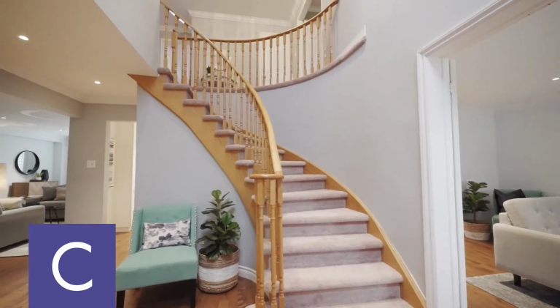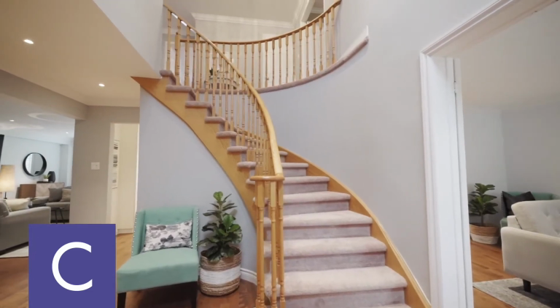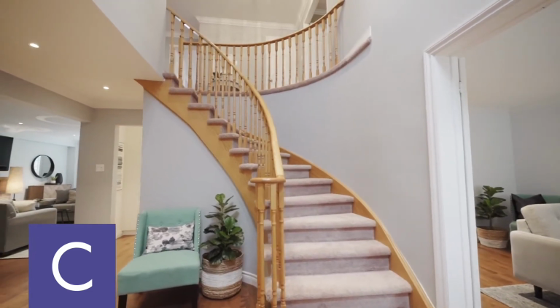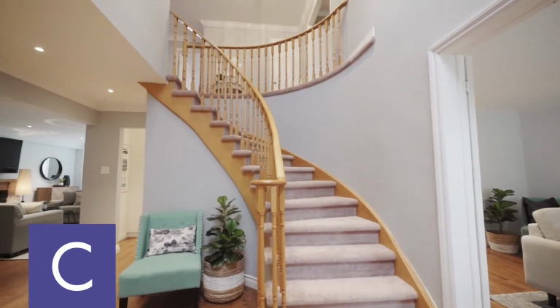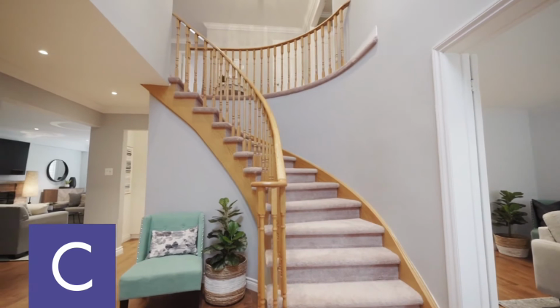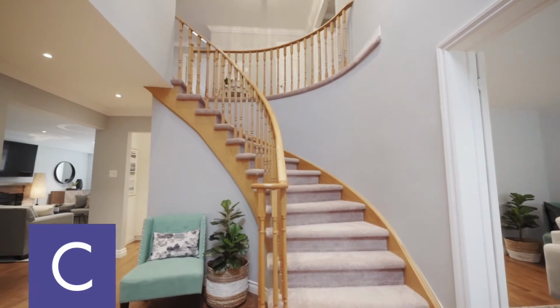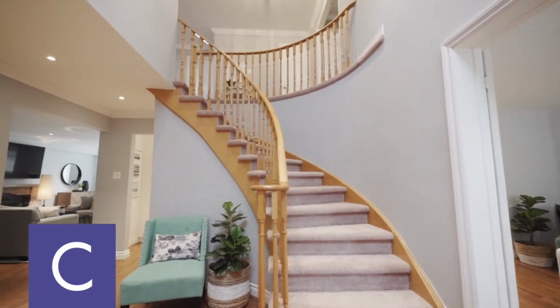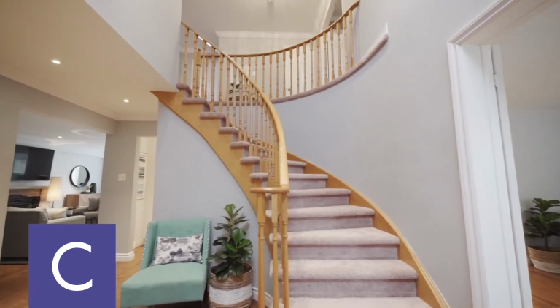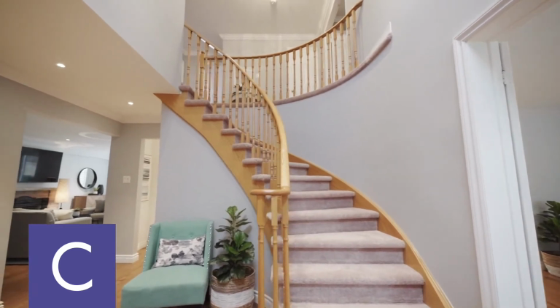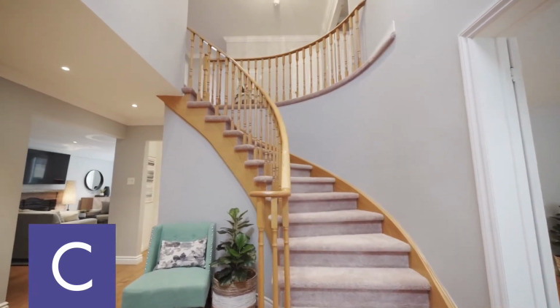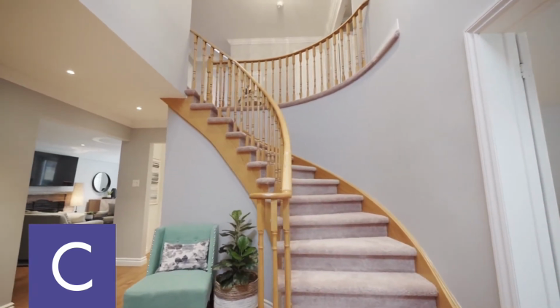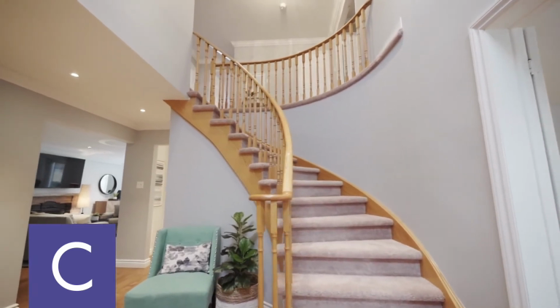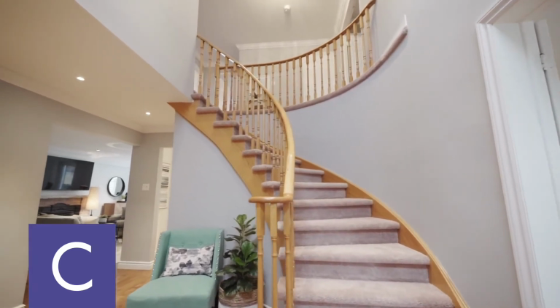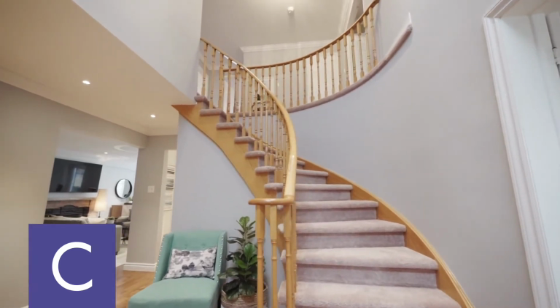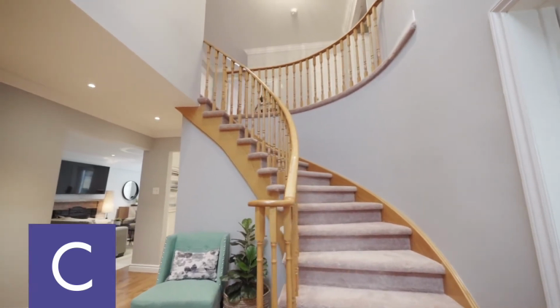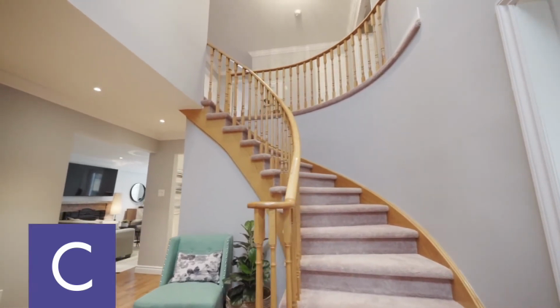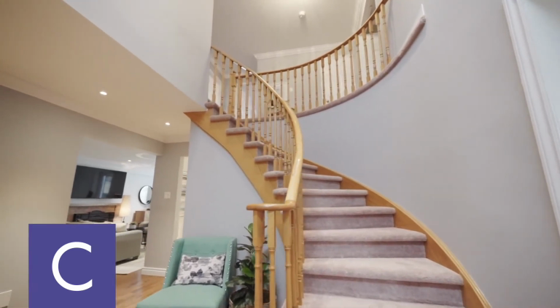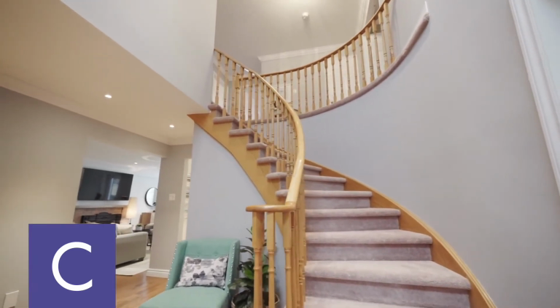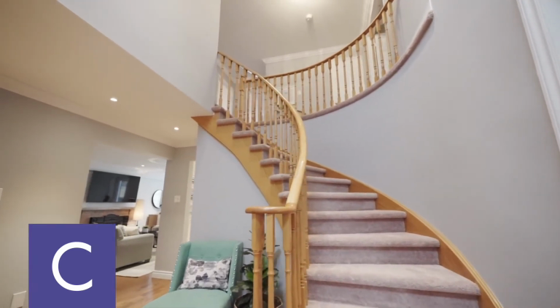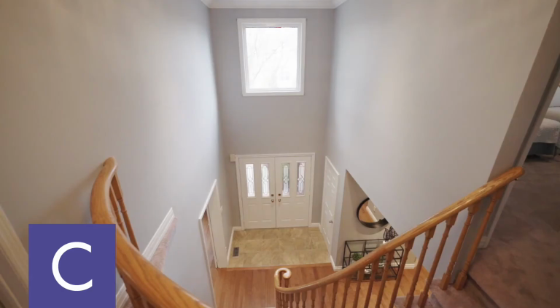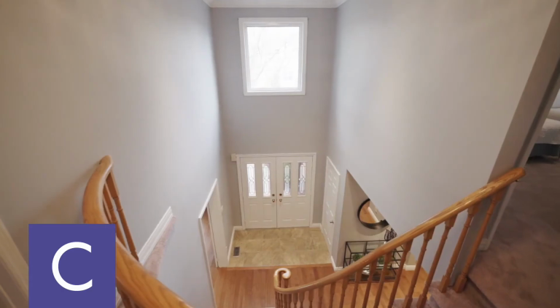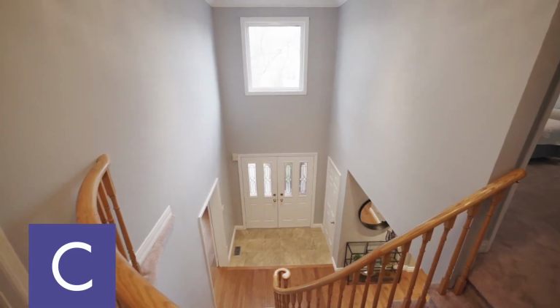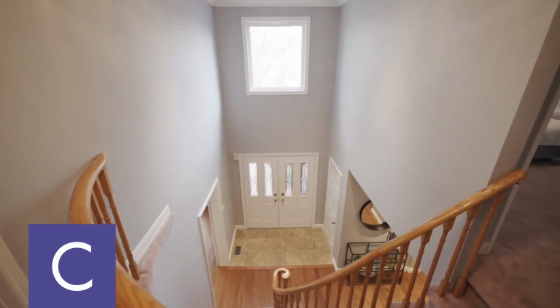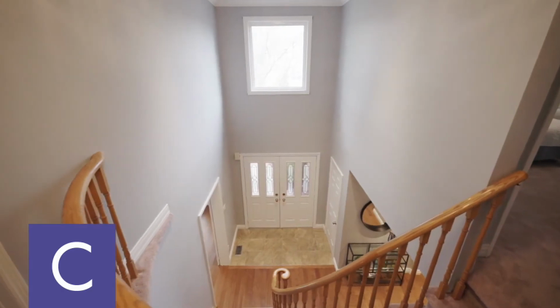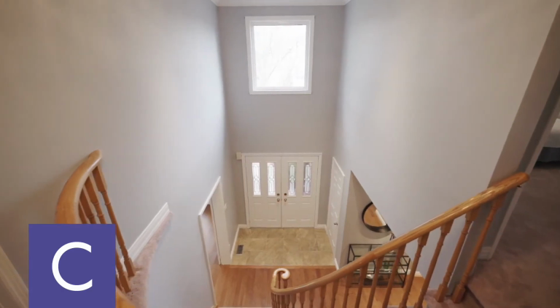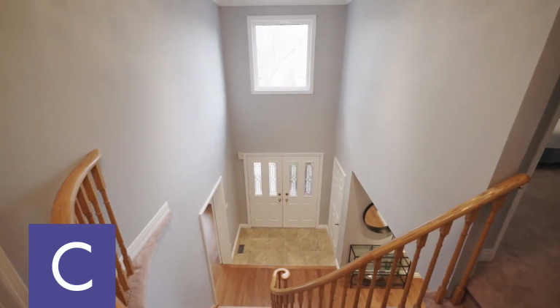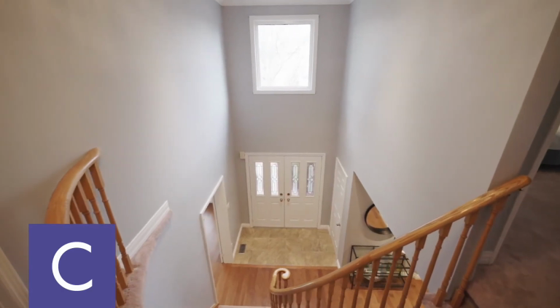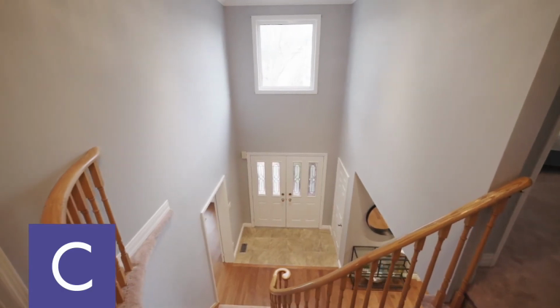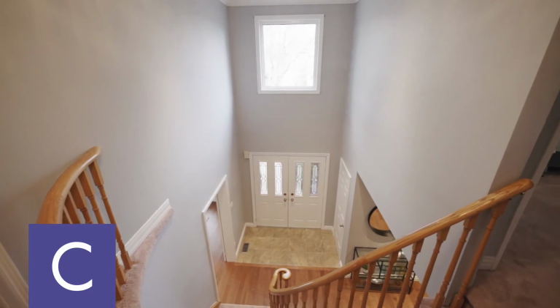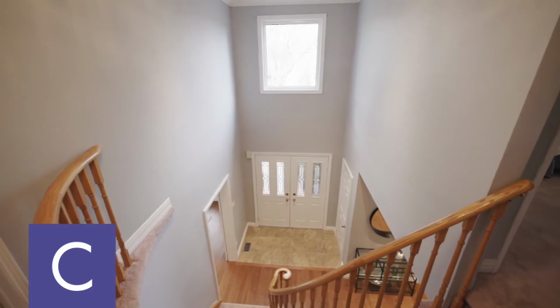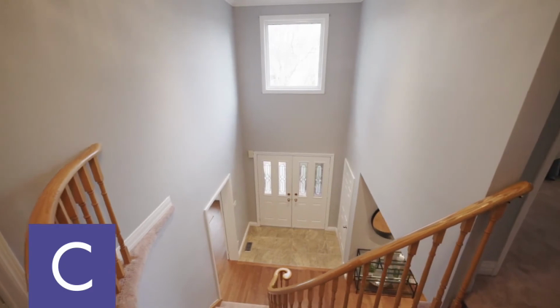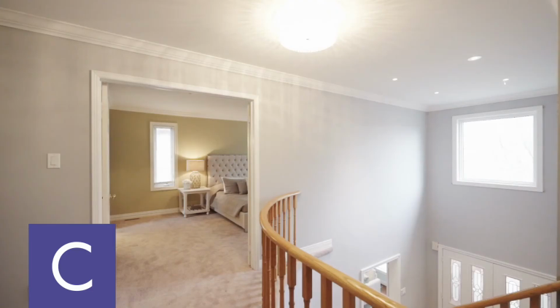Before we enter the primary bedroom, take a look to the right, where you'll find a two-story entrance with a curved staircase.